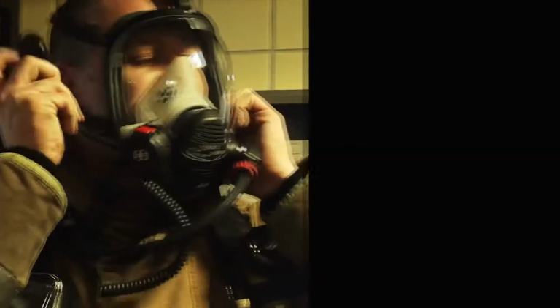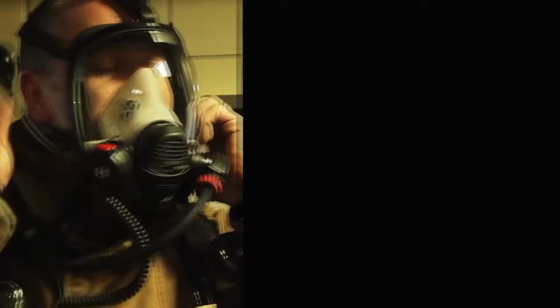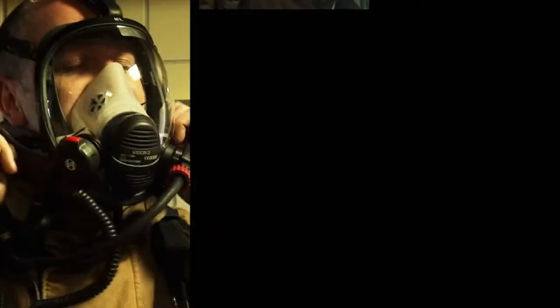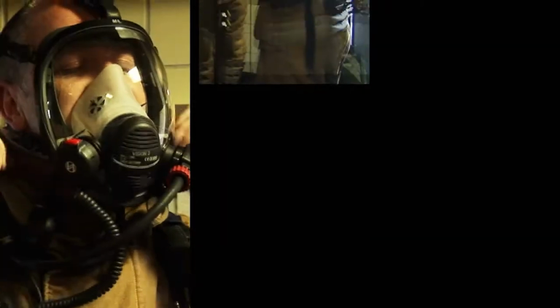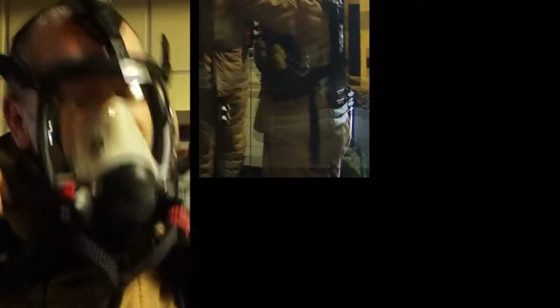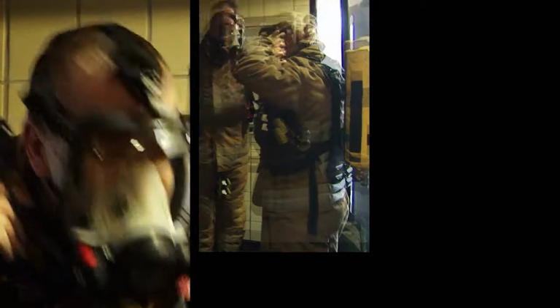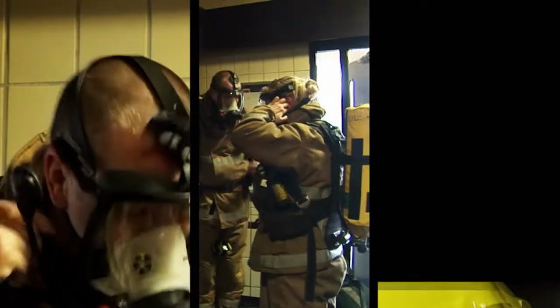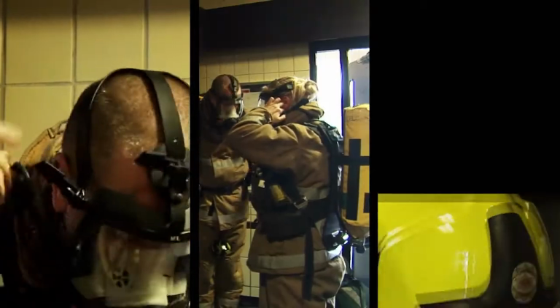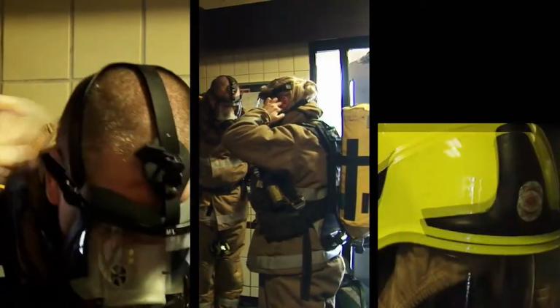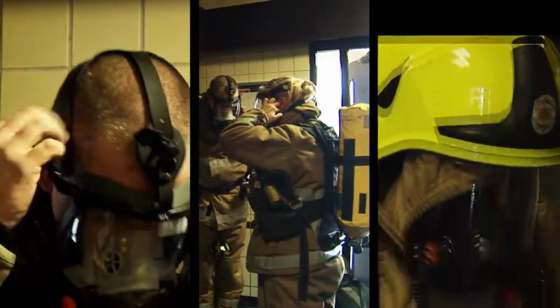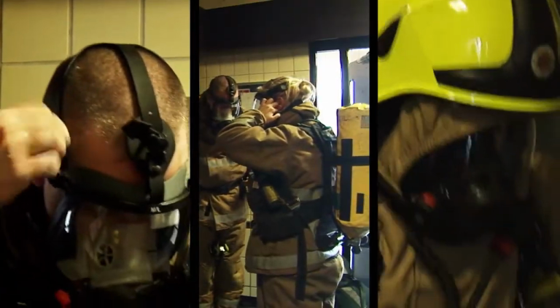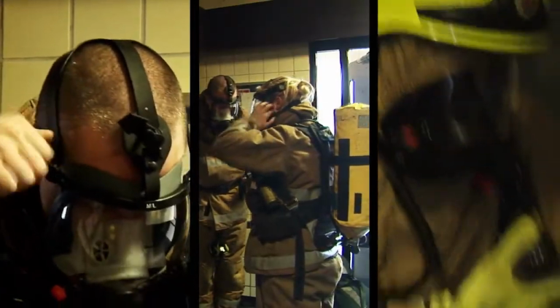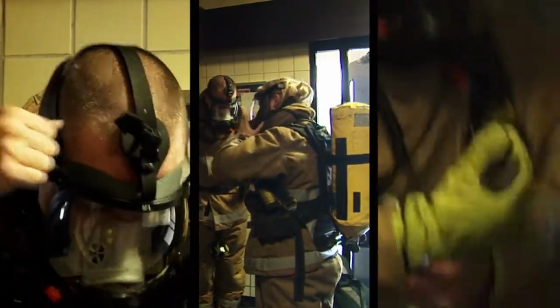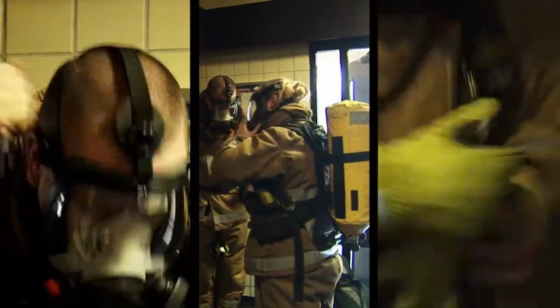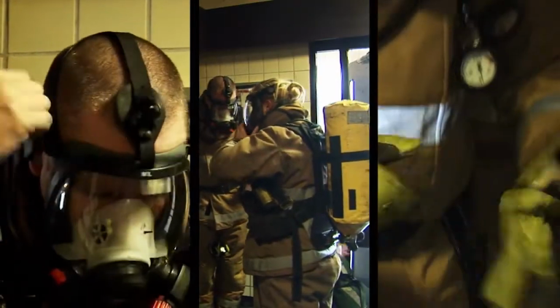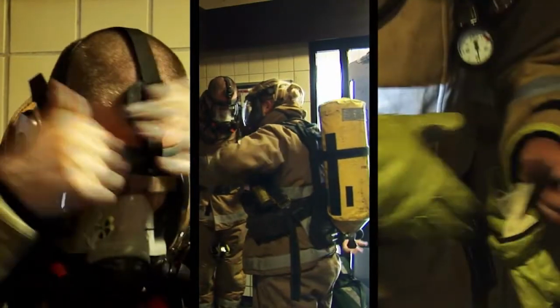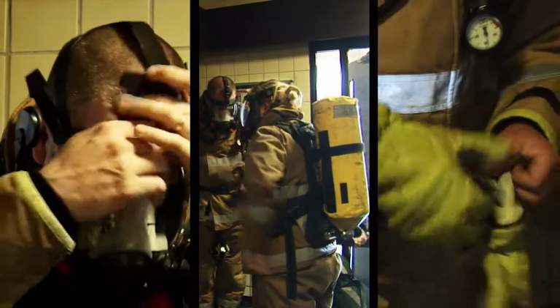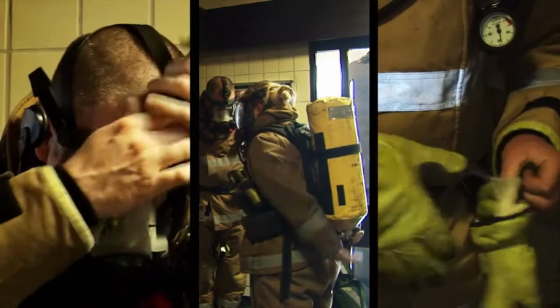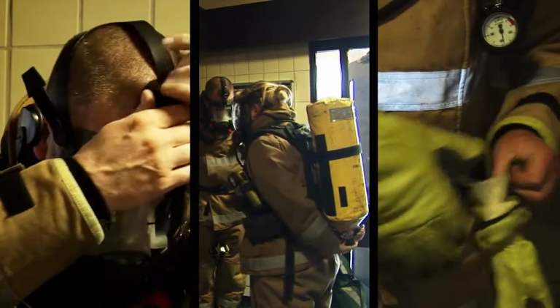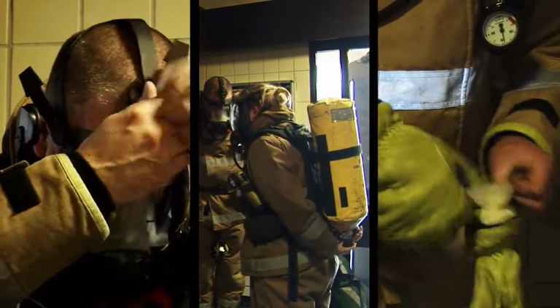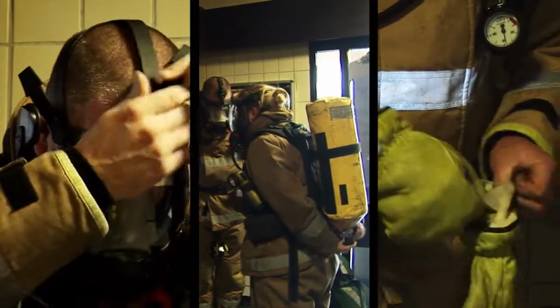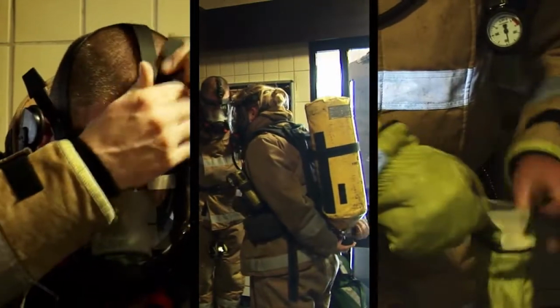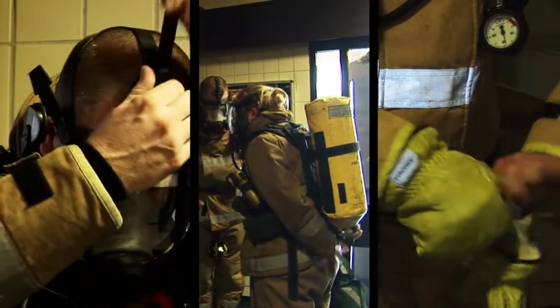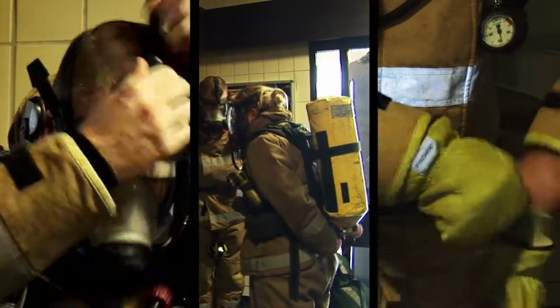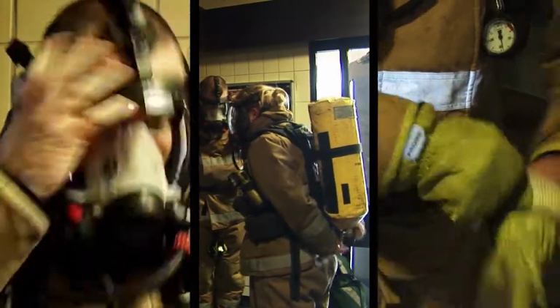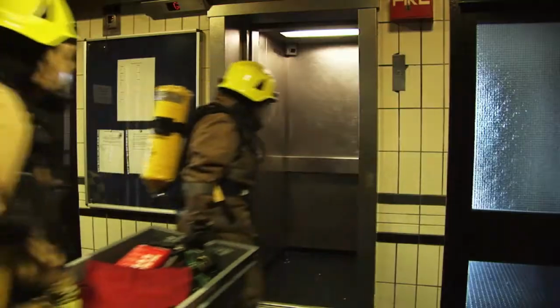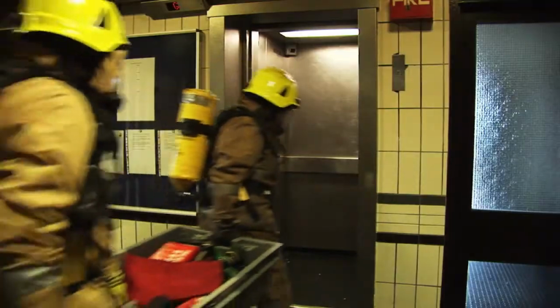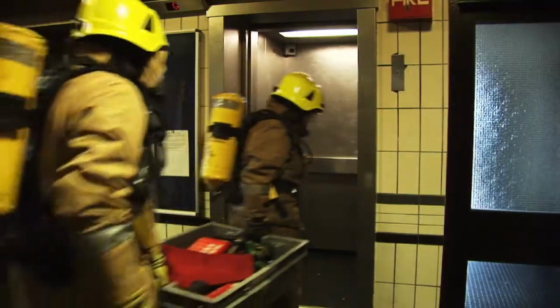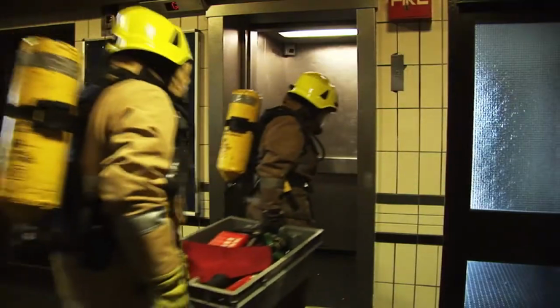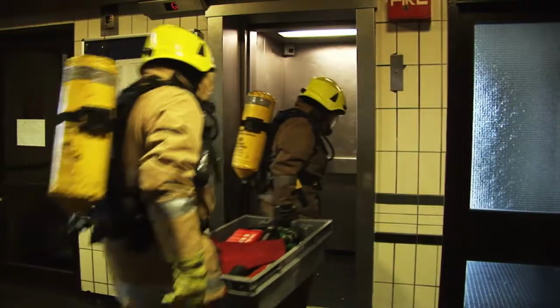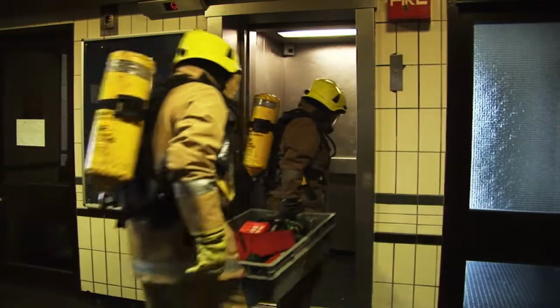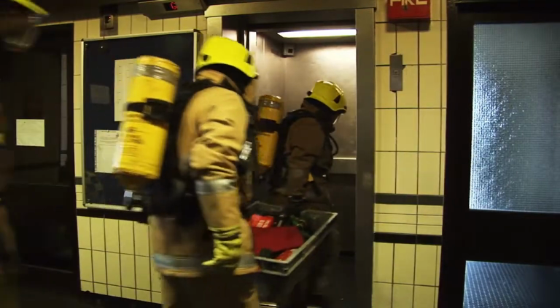Once they enter the building, firefighters will secure the lift to get equipment and personnel to the scene of the fire.